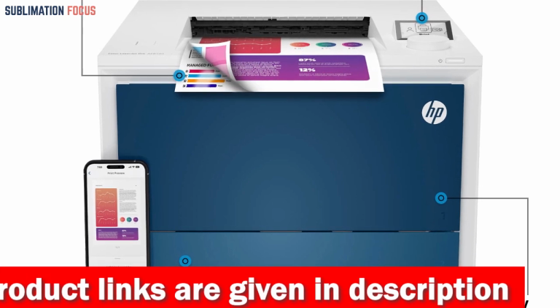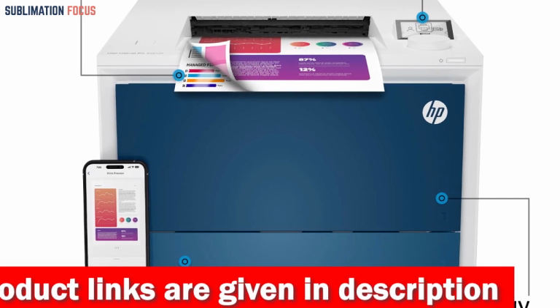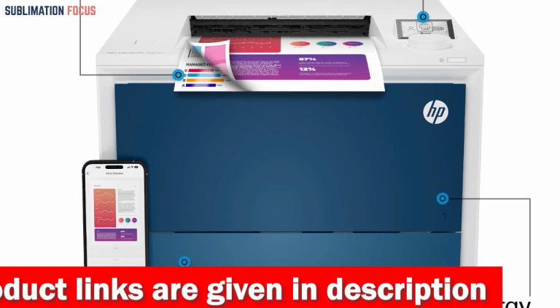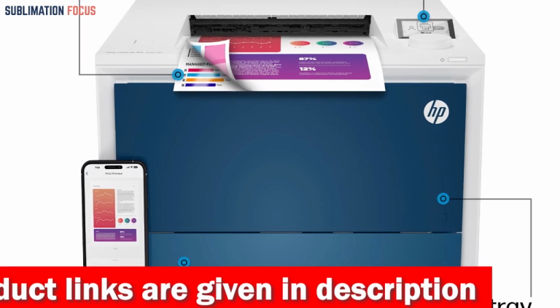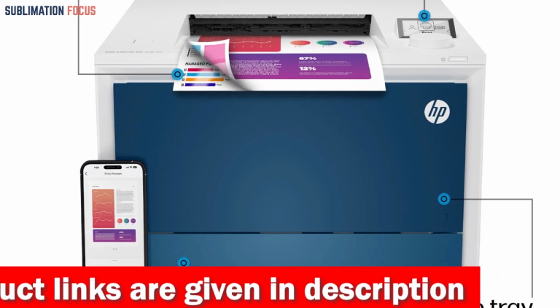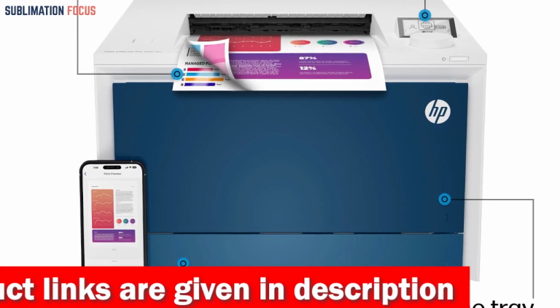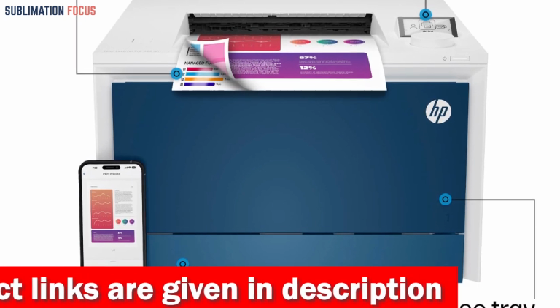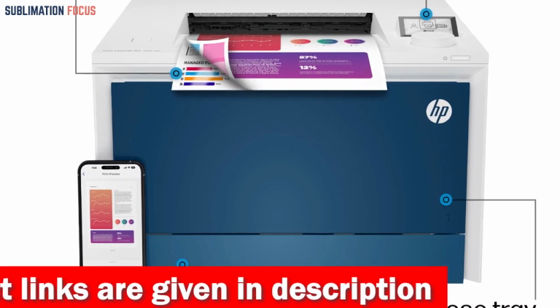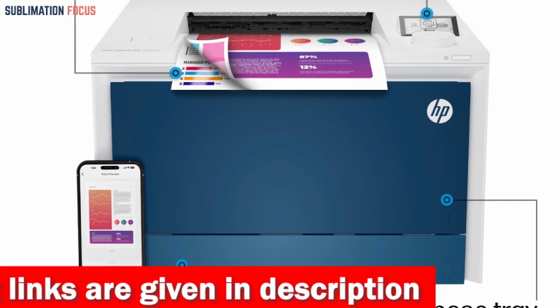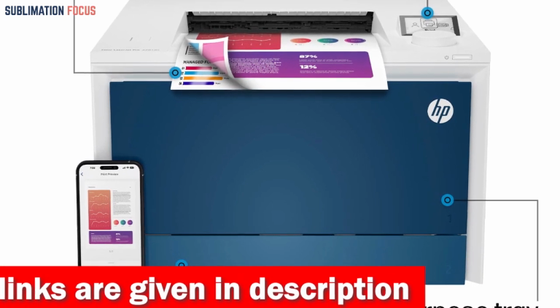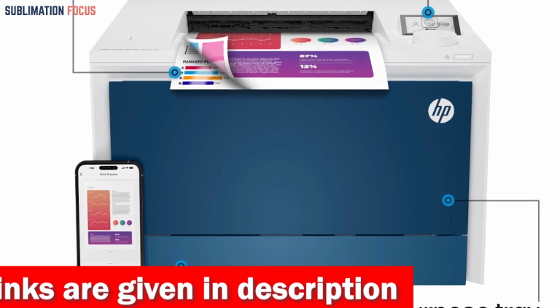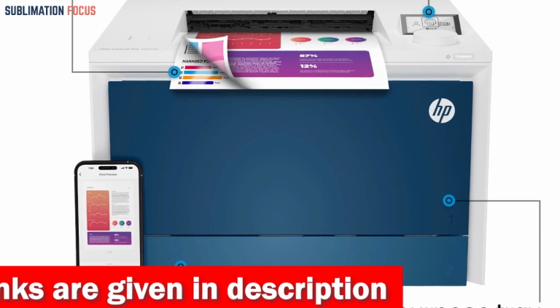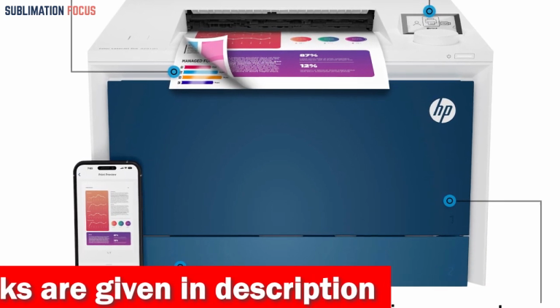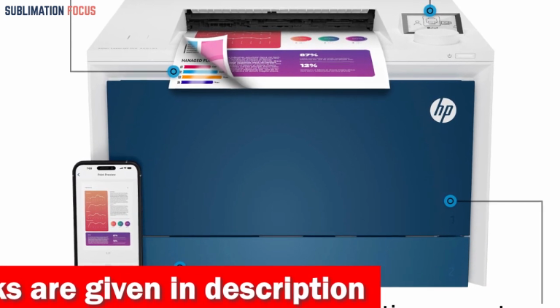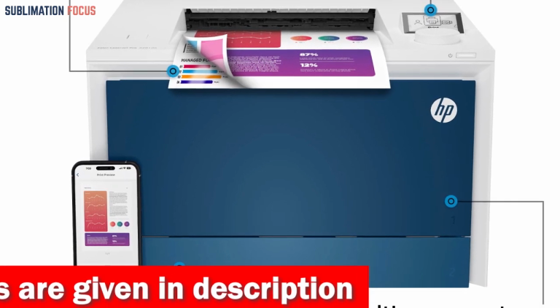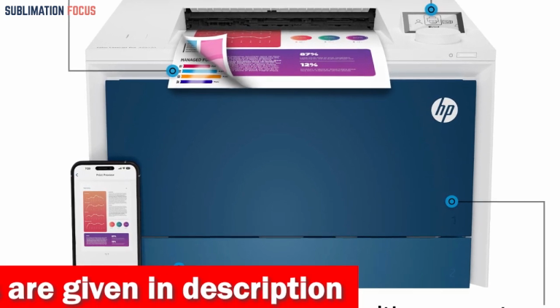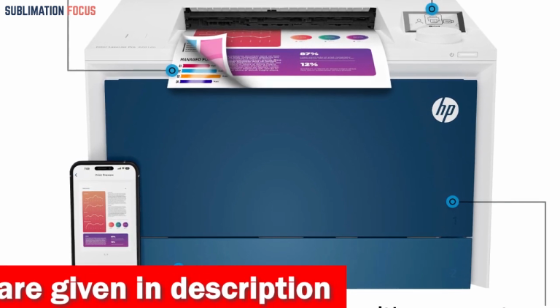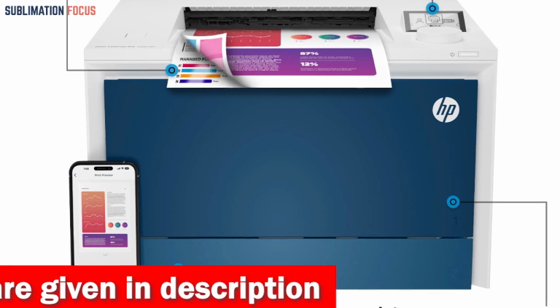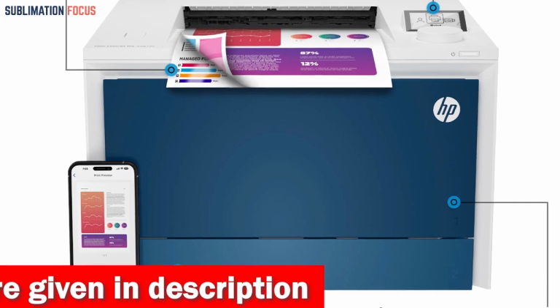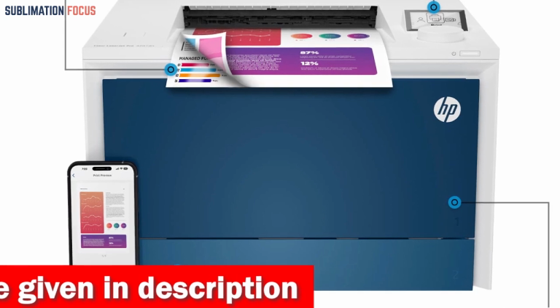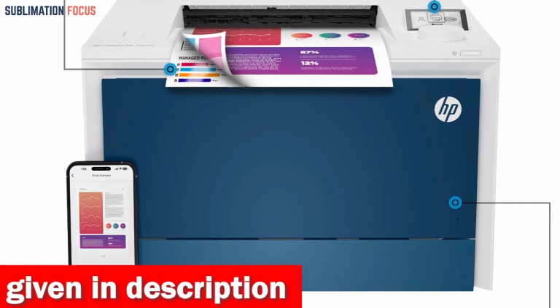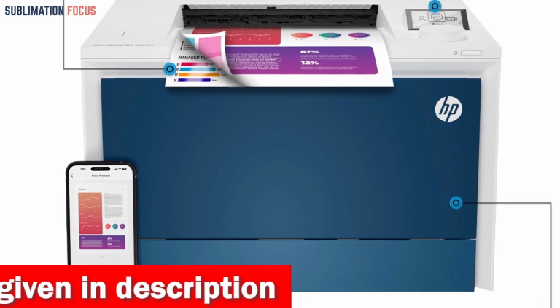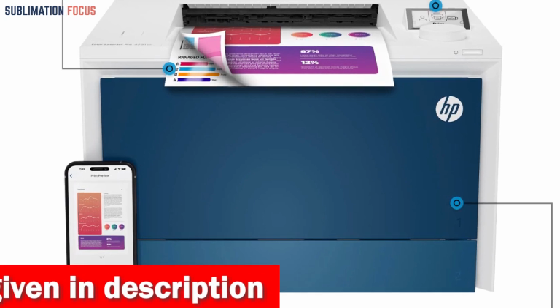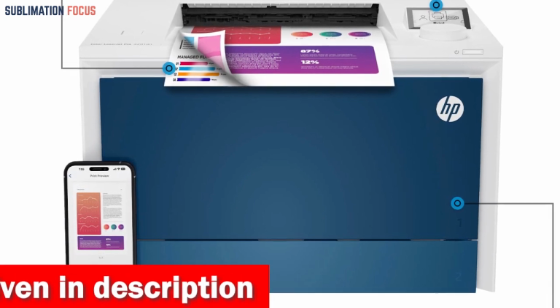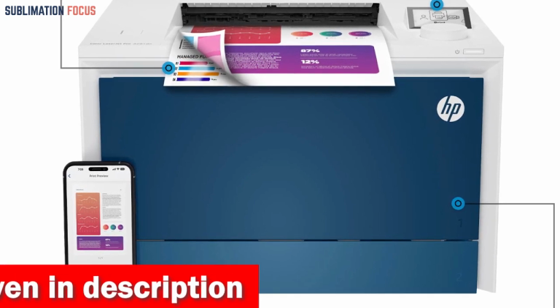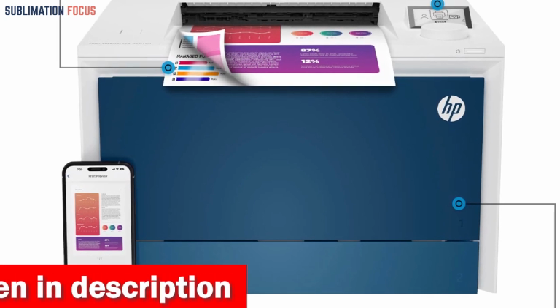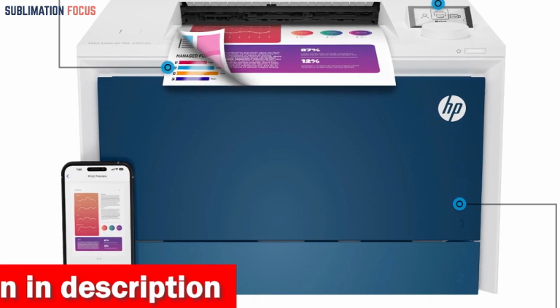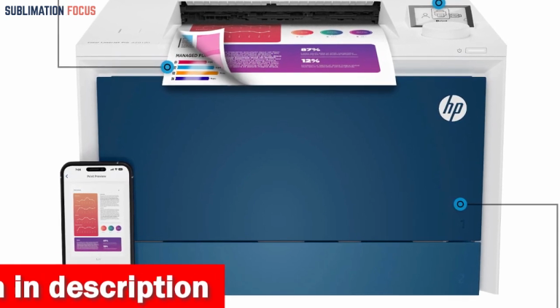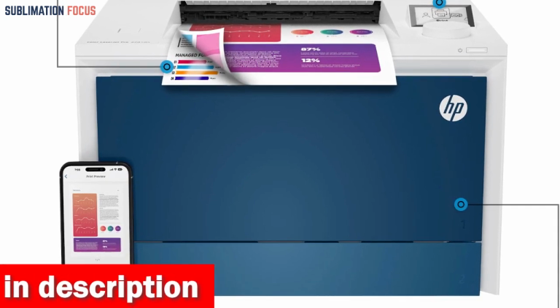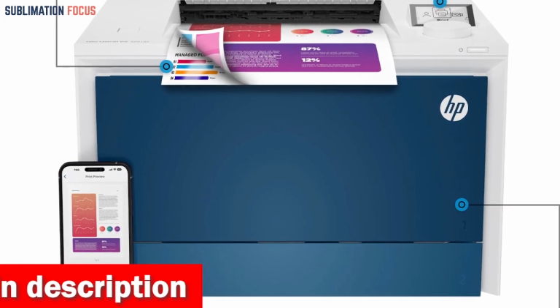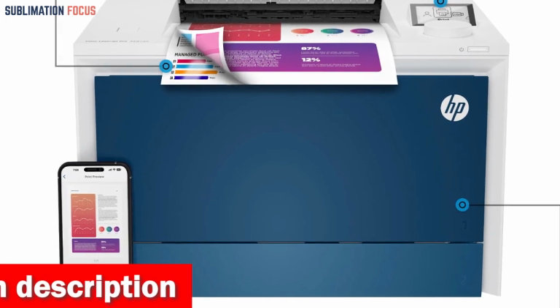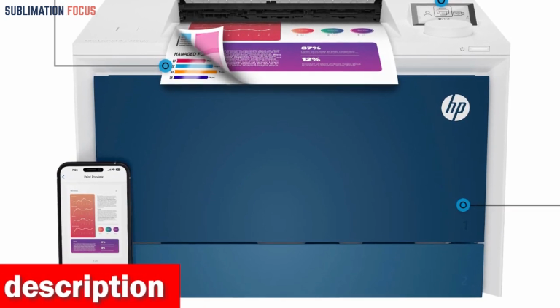It also provides convenient auto two-sided printing, which makes it ideal for up to 10 individuals while saving you valuable time and money.